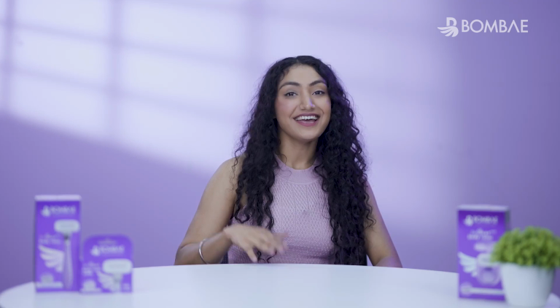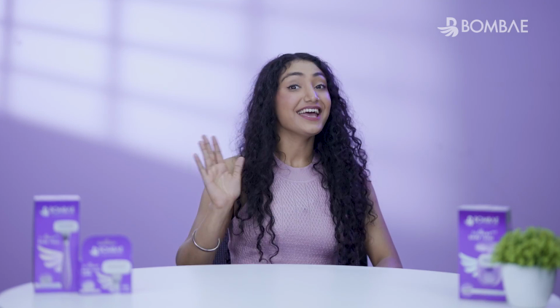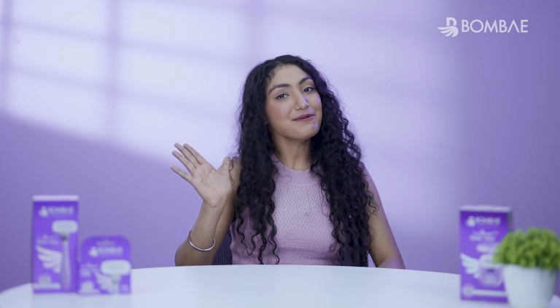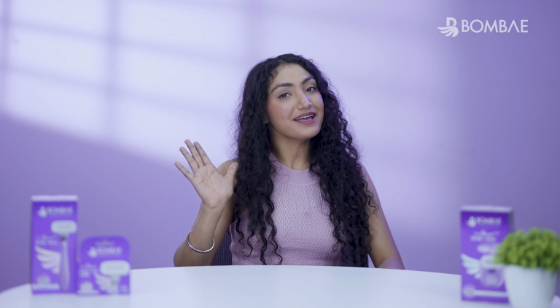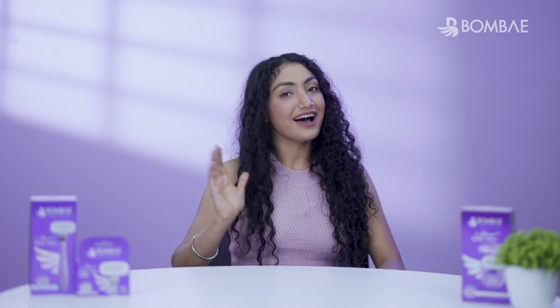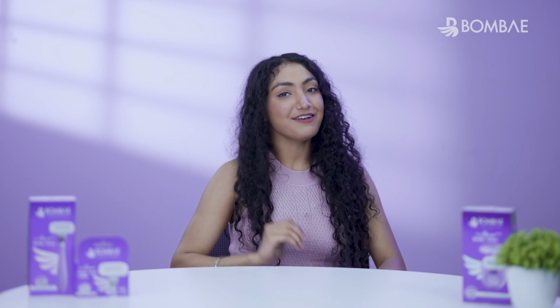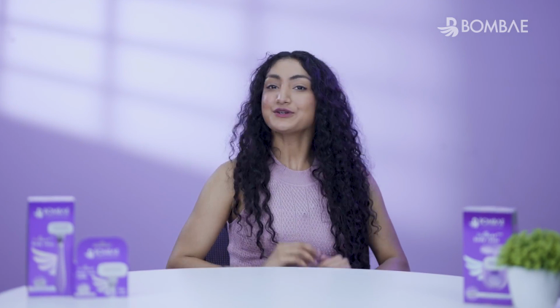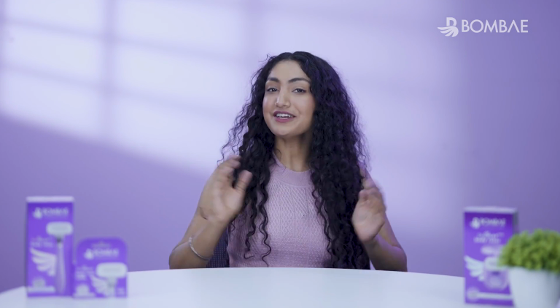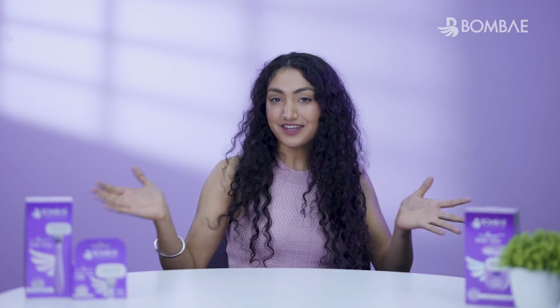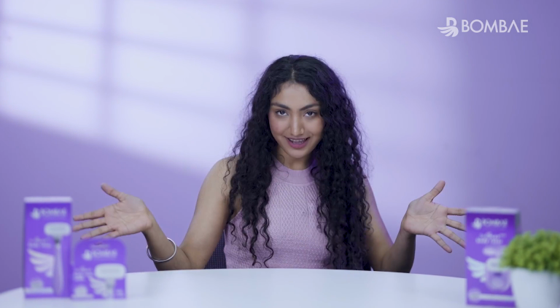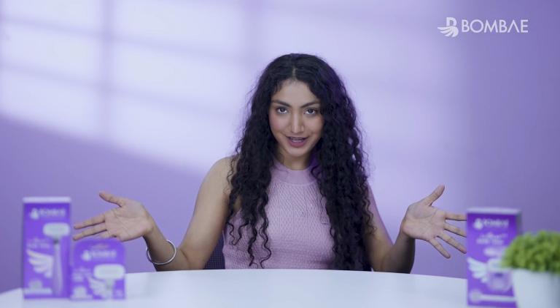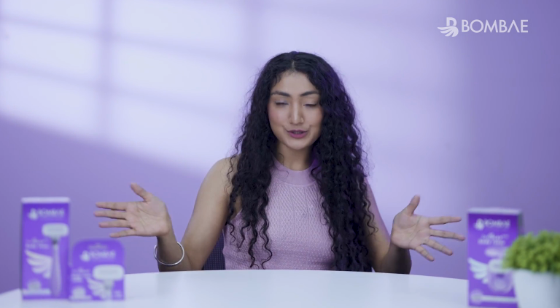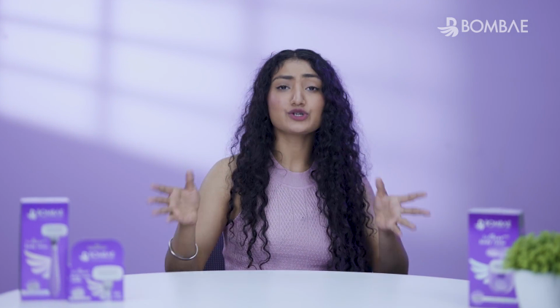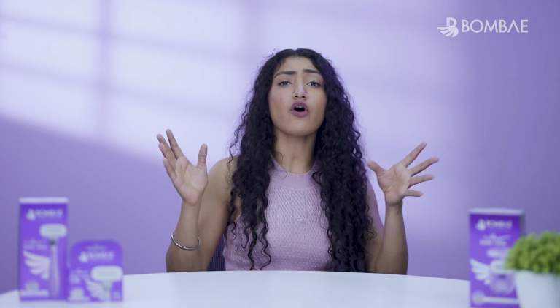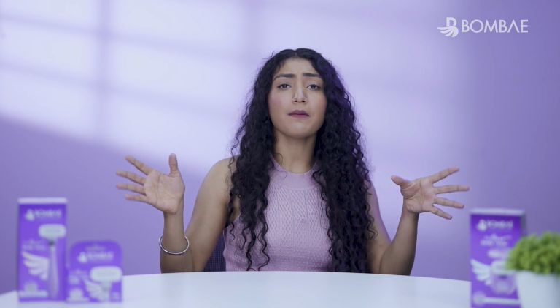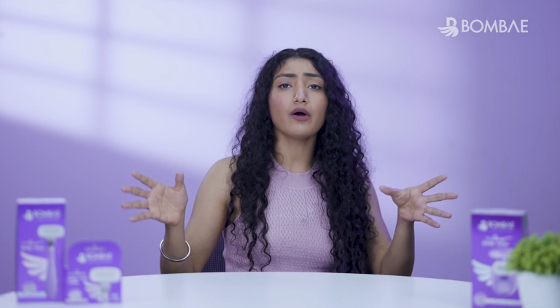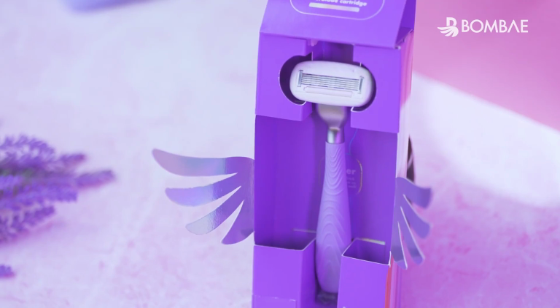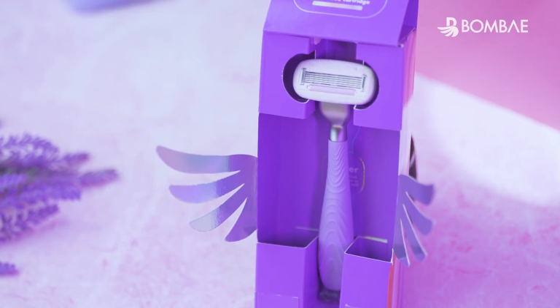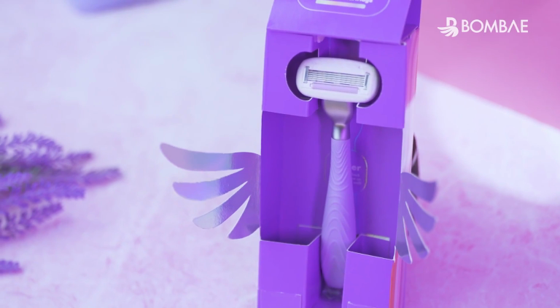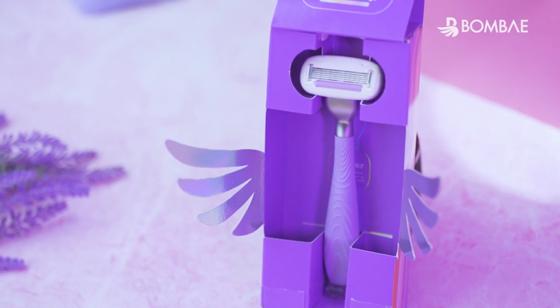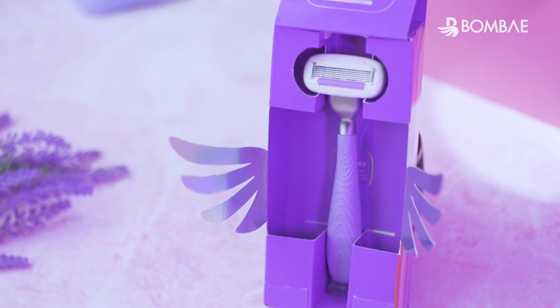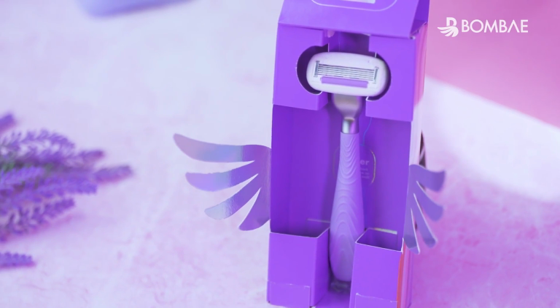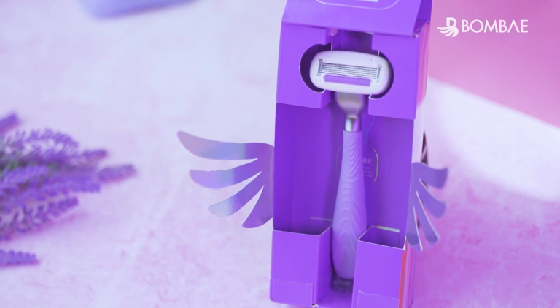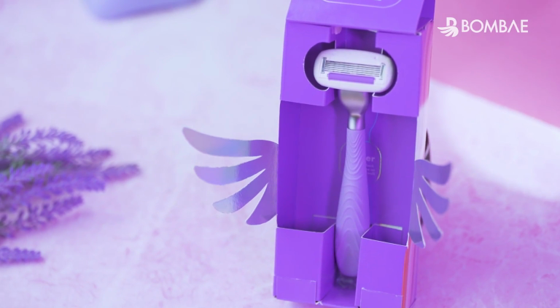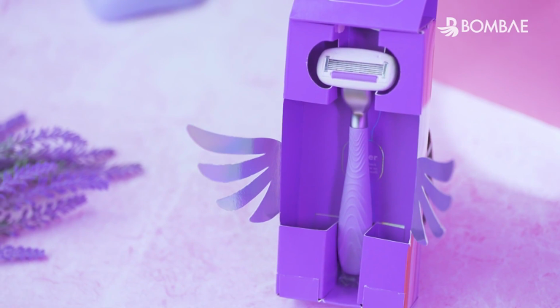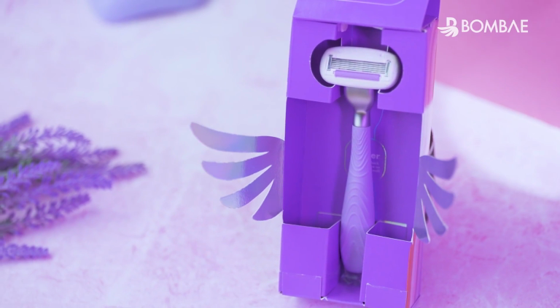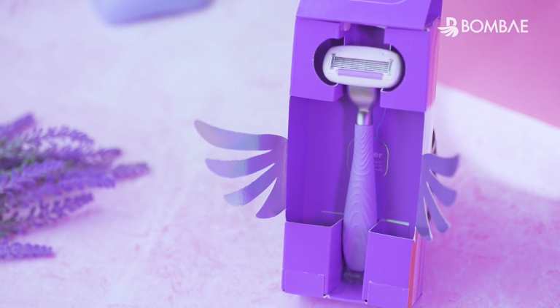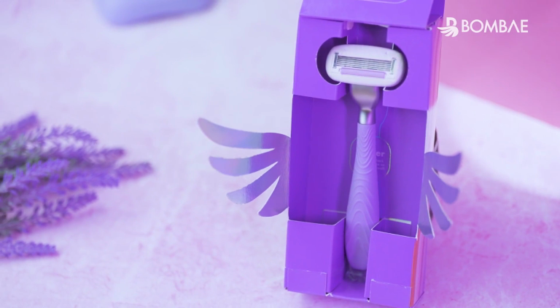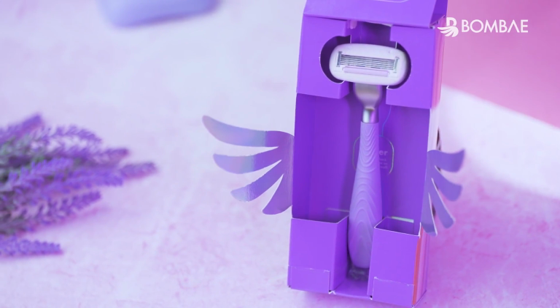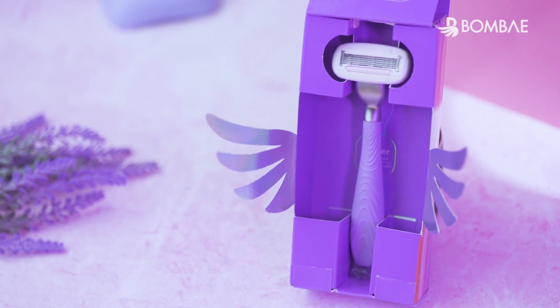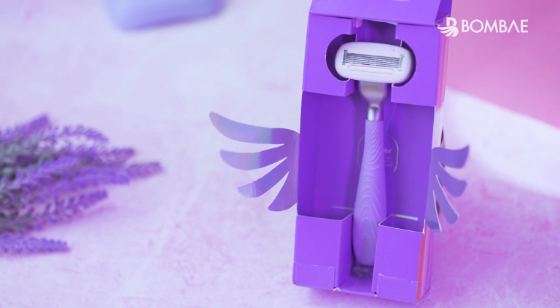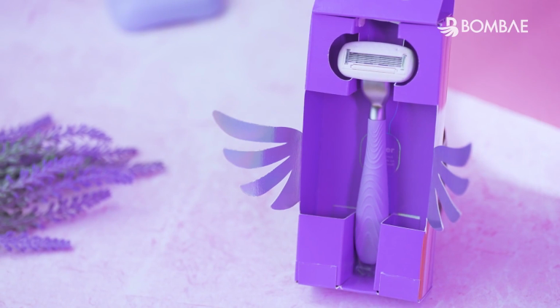Hey Beehive, today we are here to talk about the all-new Bombay Roleplay Body Eraser.